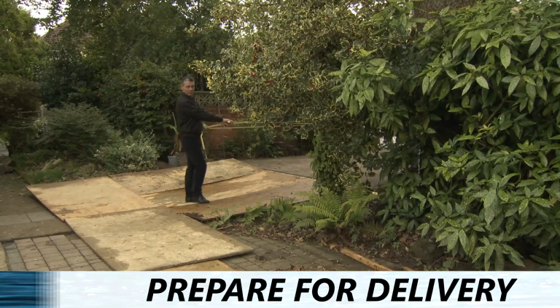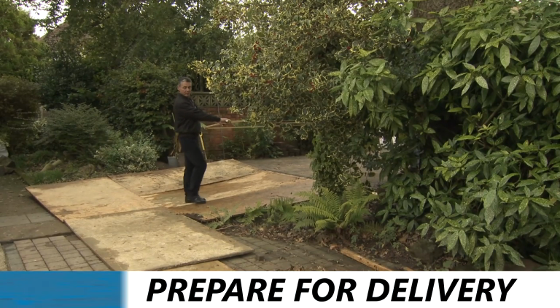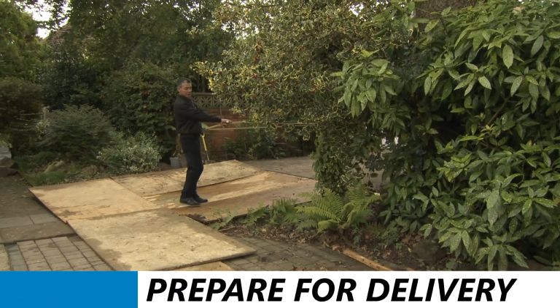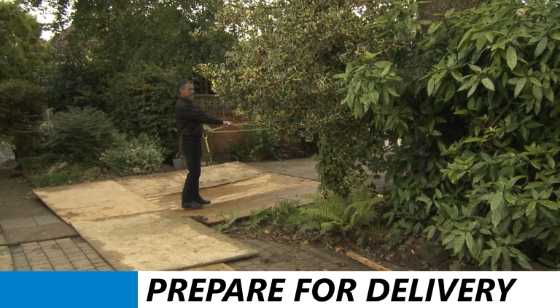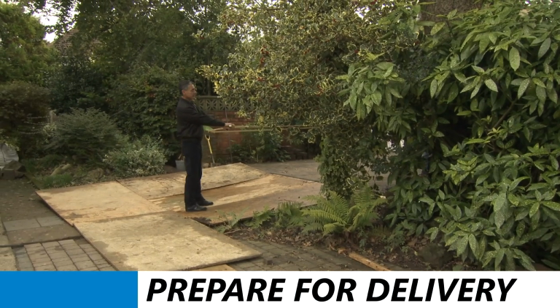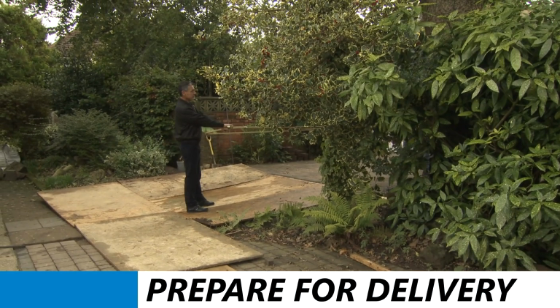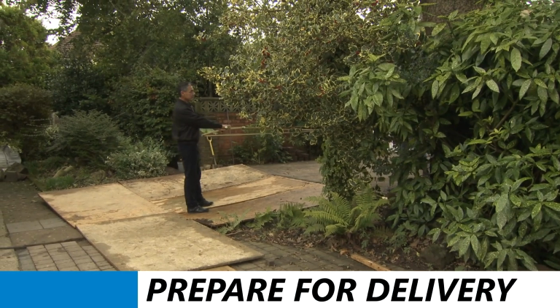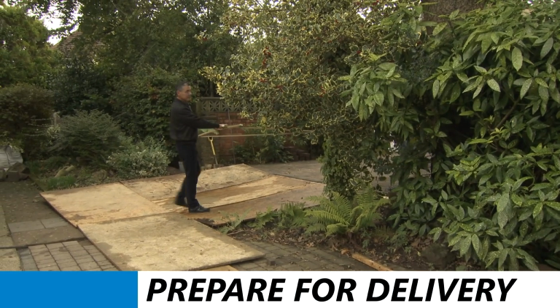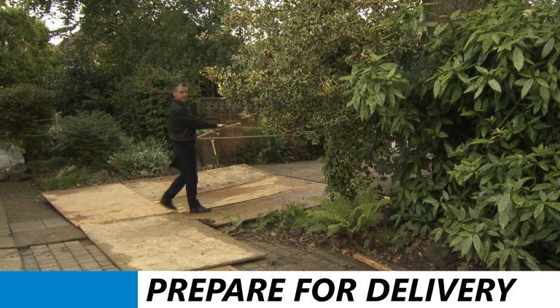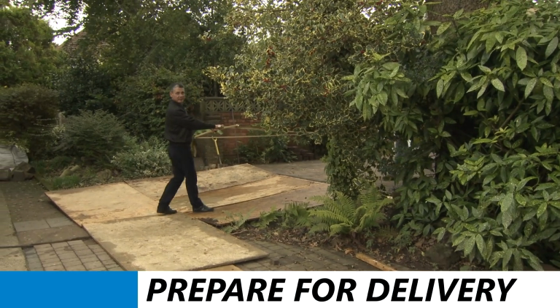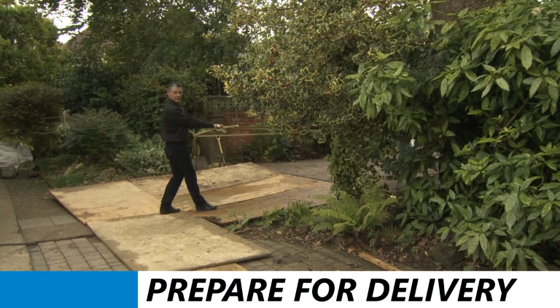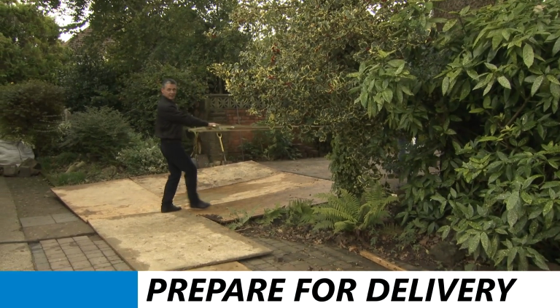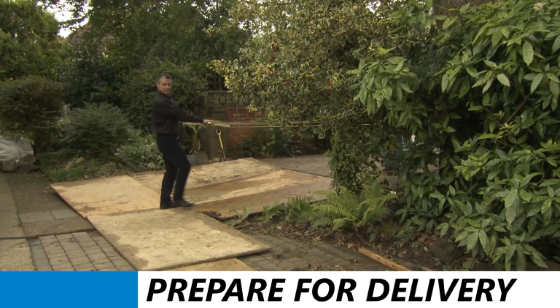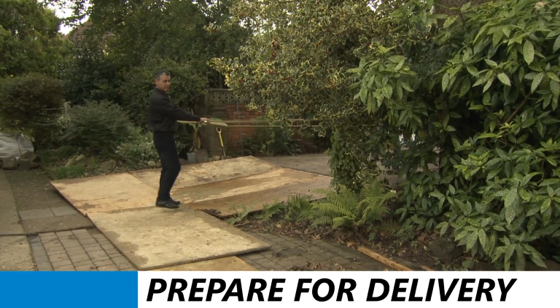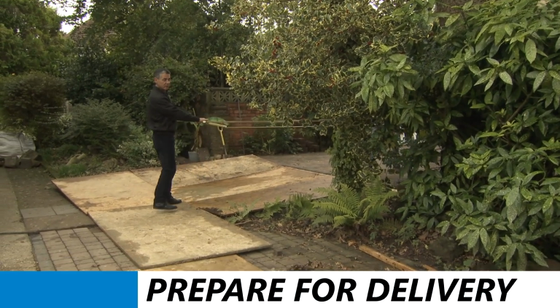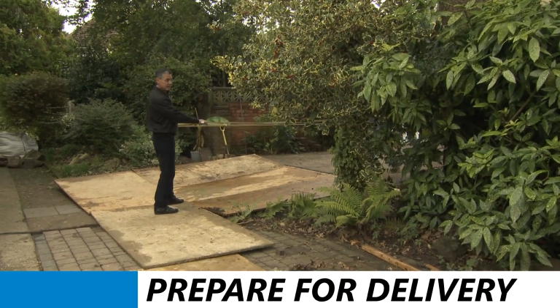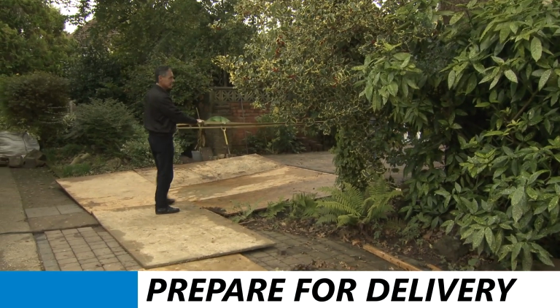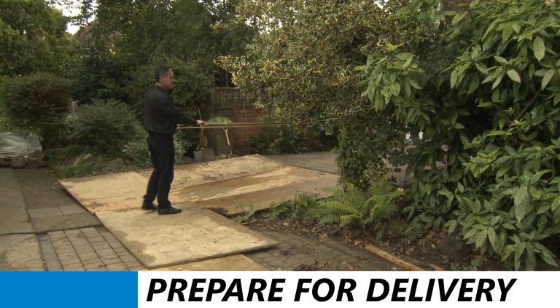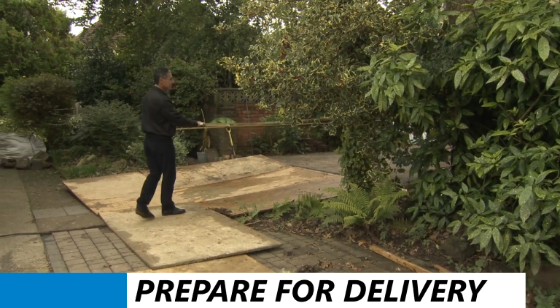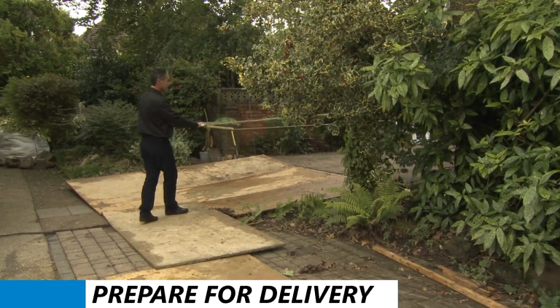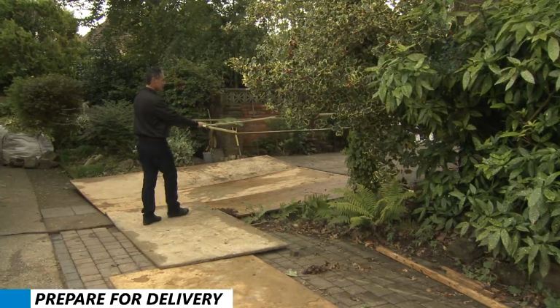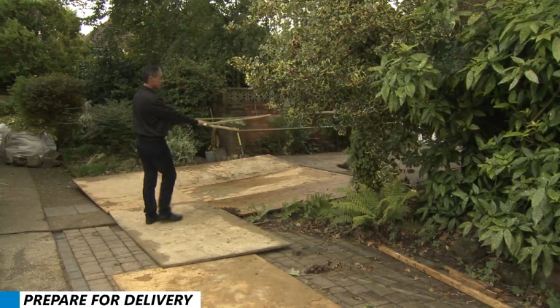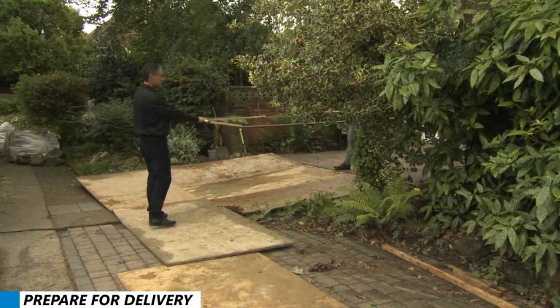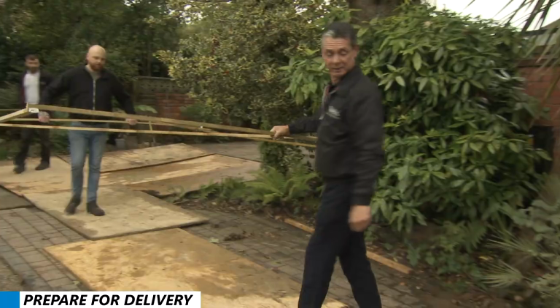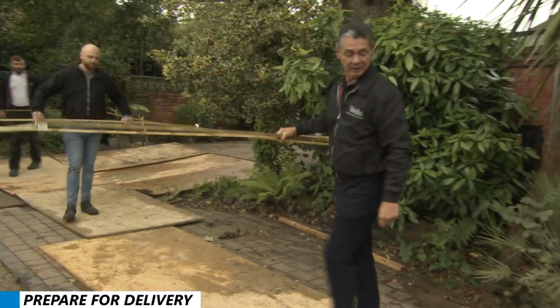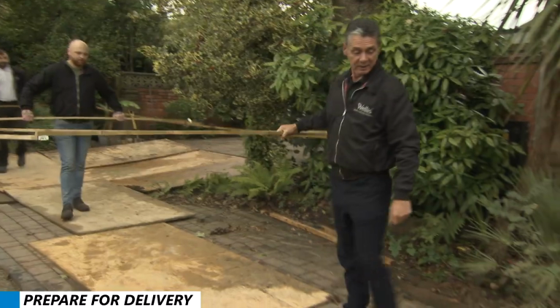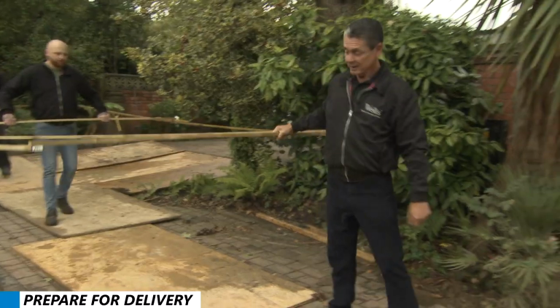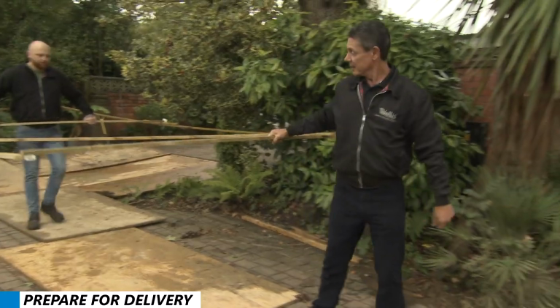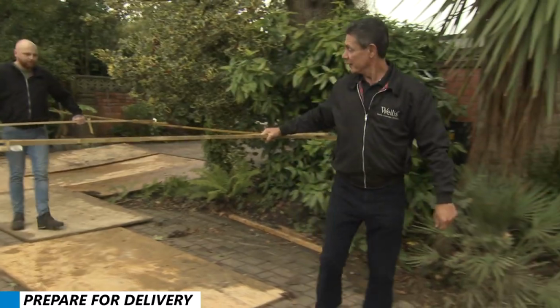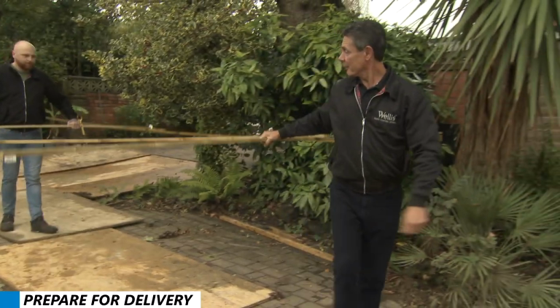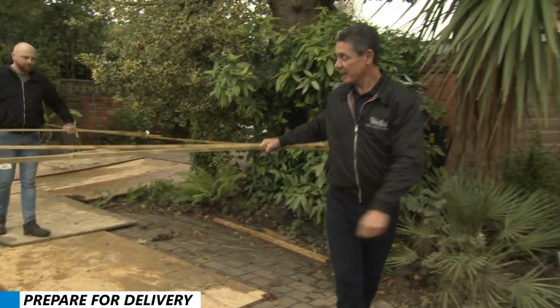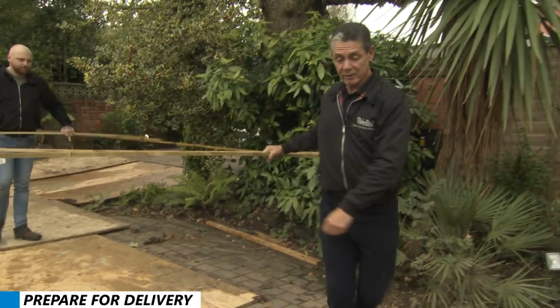What we're doing here, we're simulating the Rio Grande. We've made a frame the size of the spa.